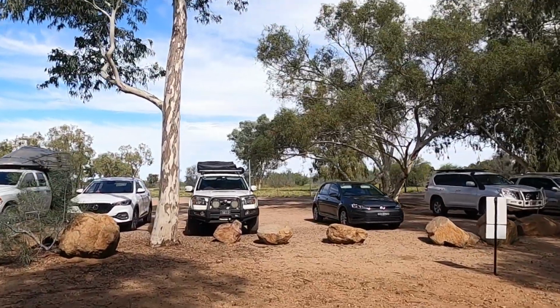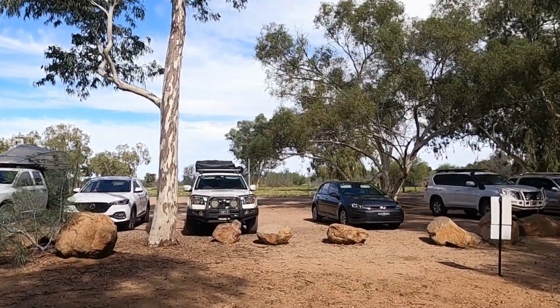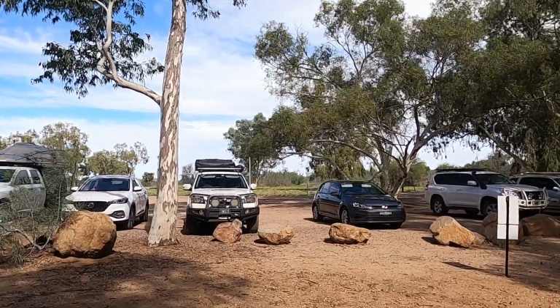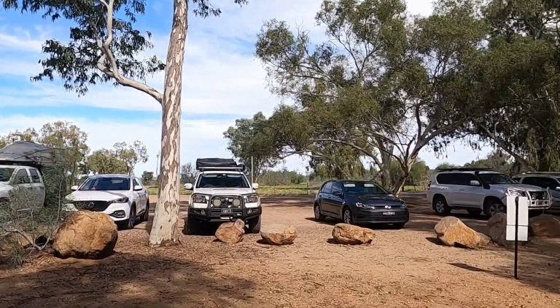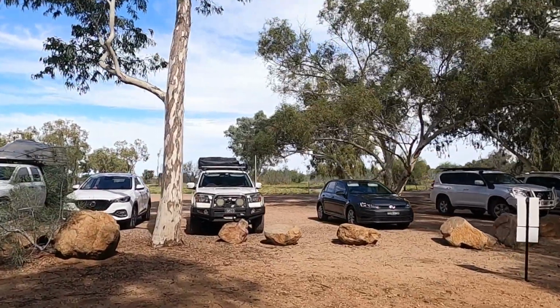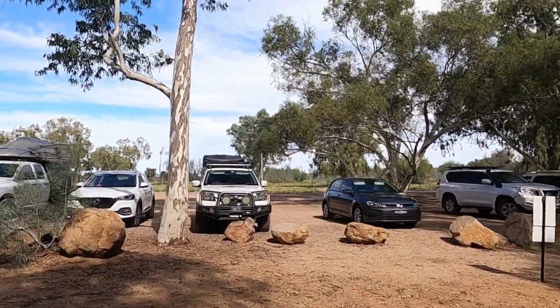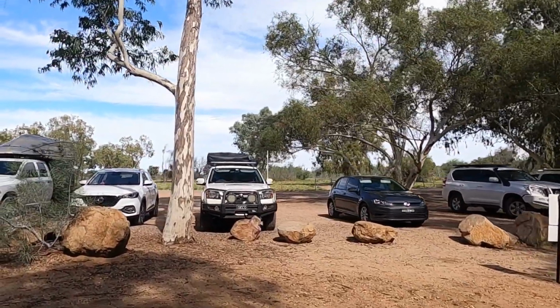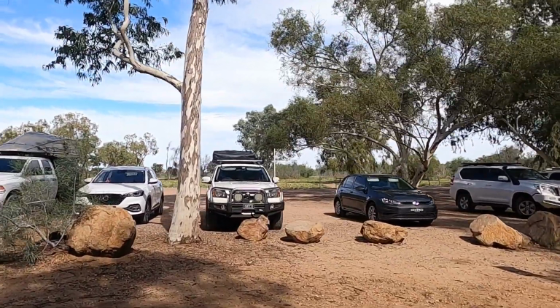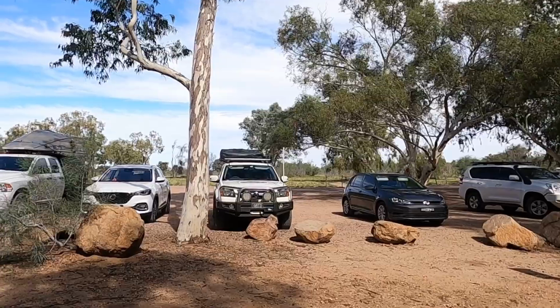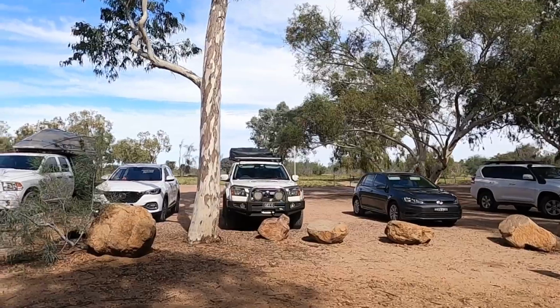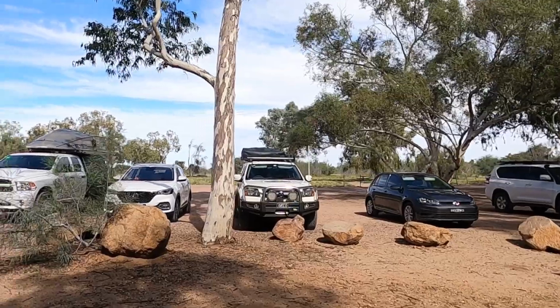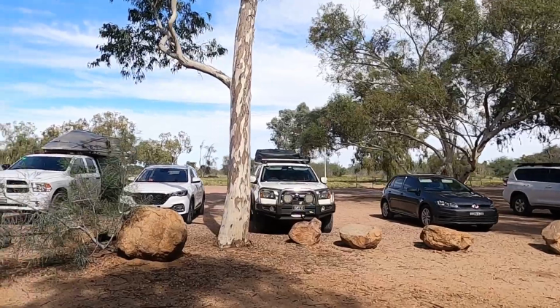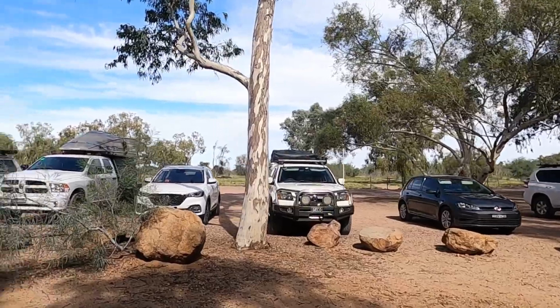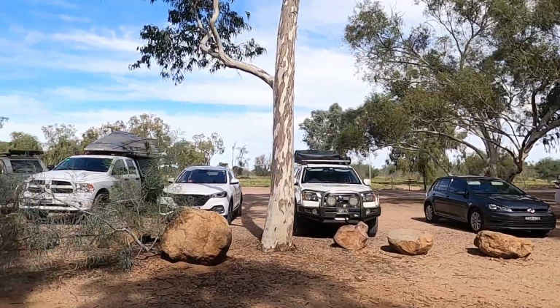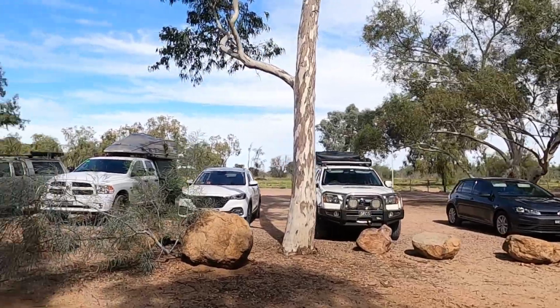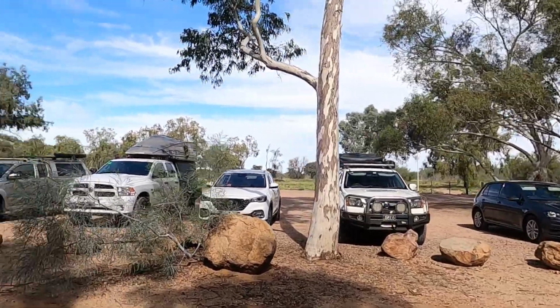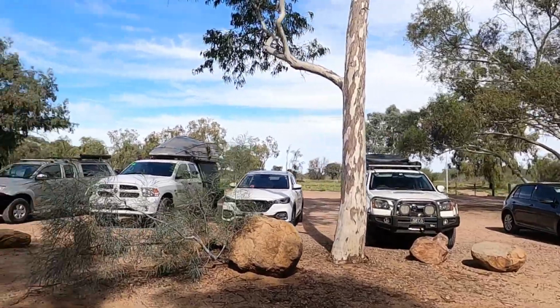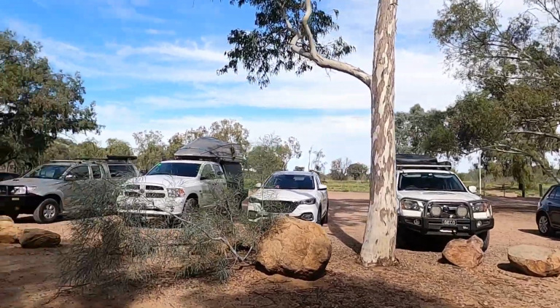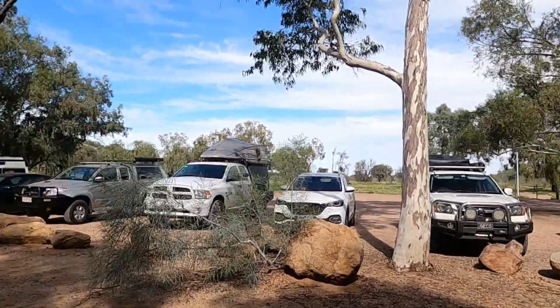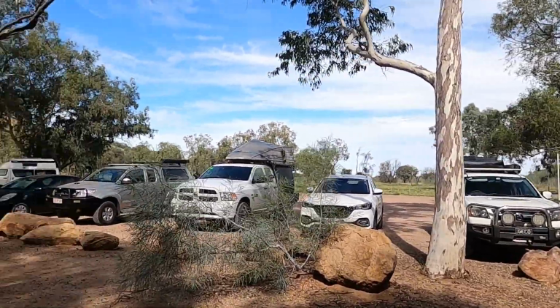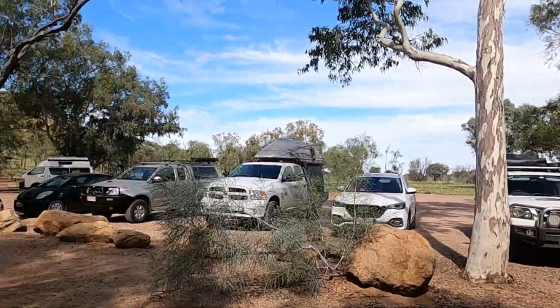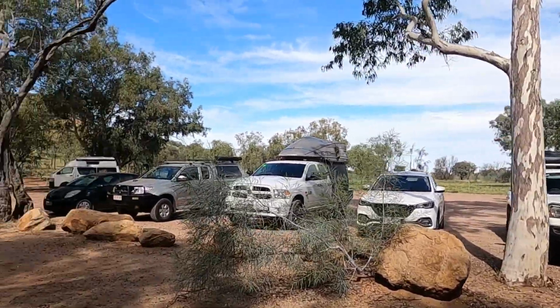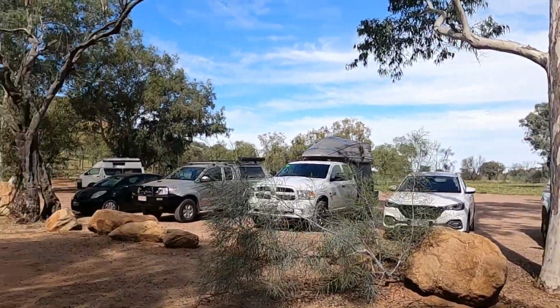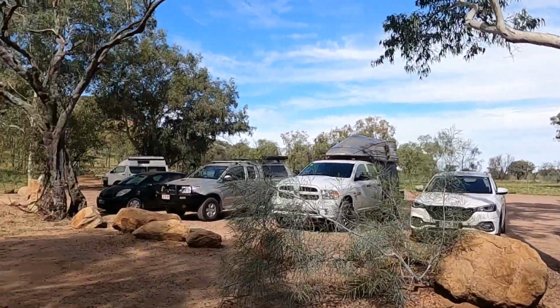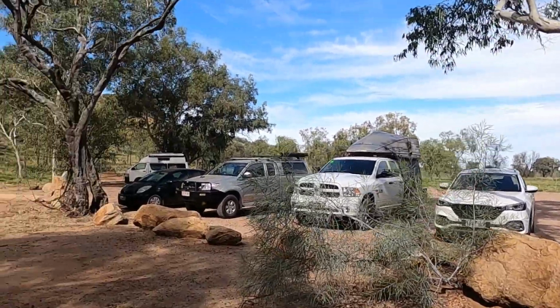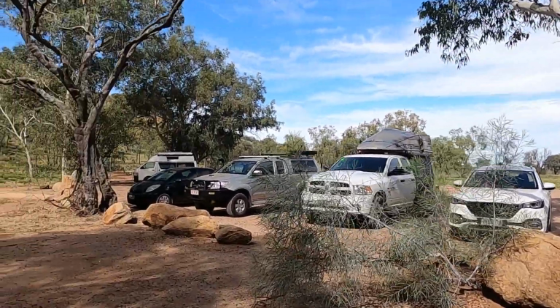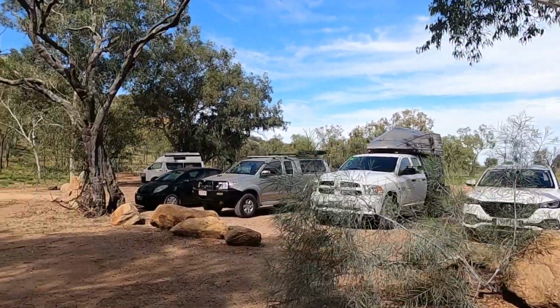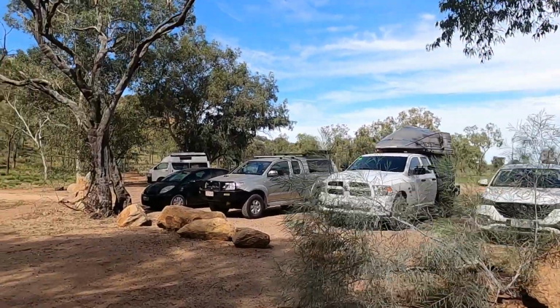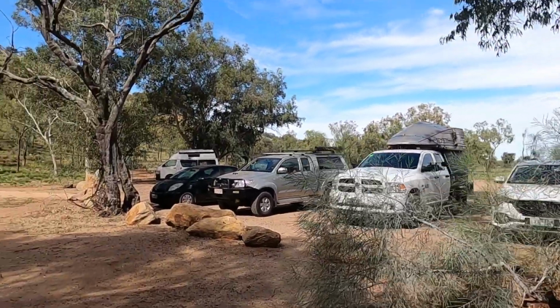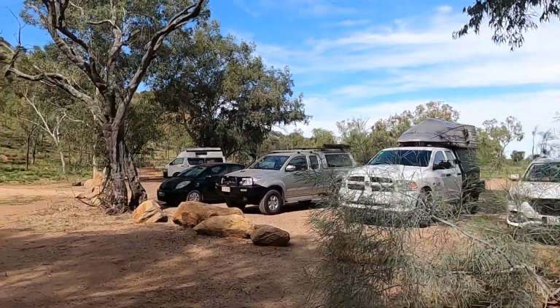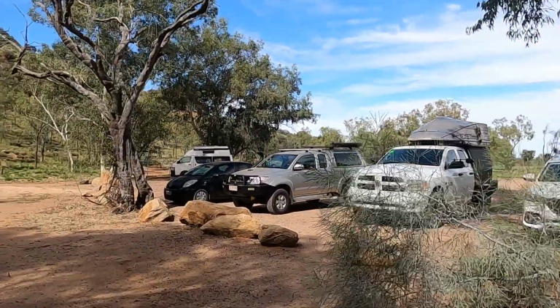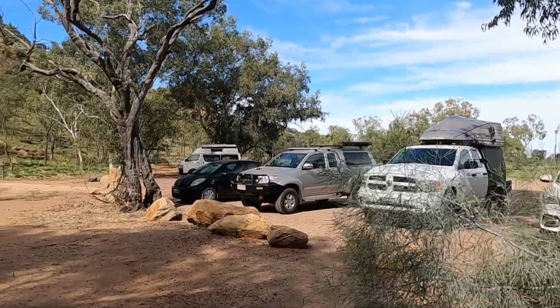That's the car park — plenty of room for cars. Bring your caravan in if you need to.